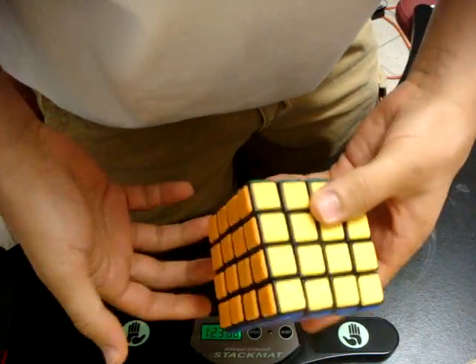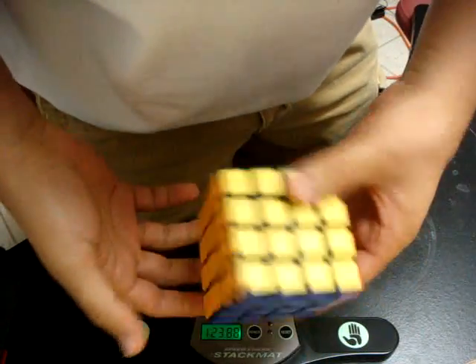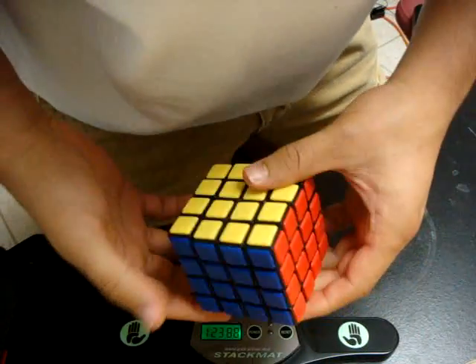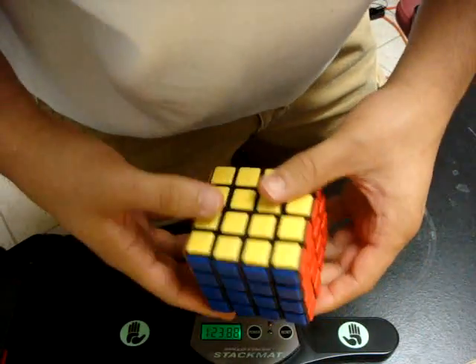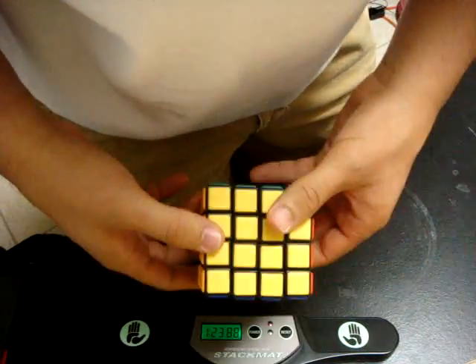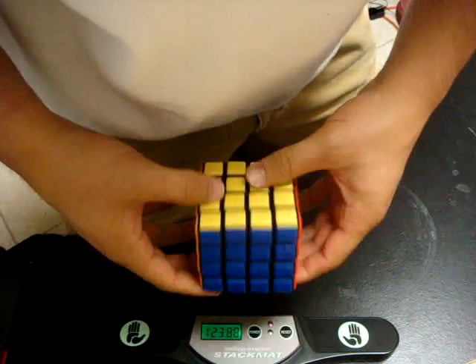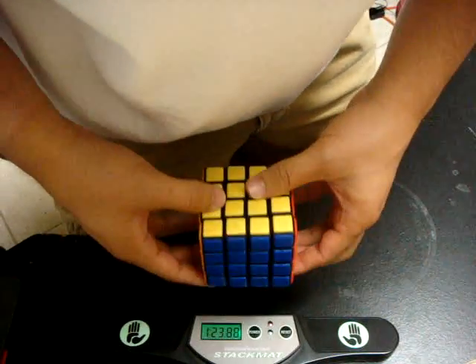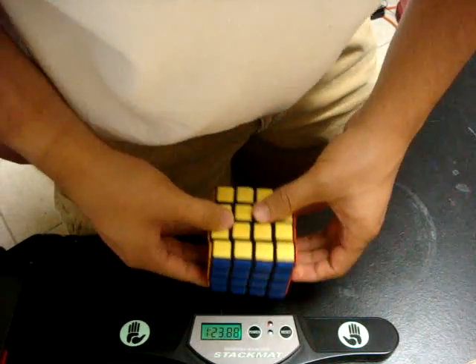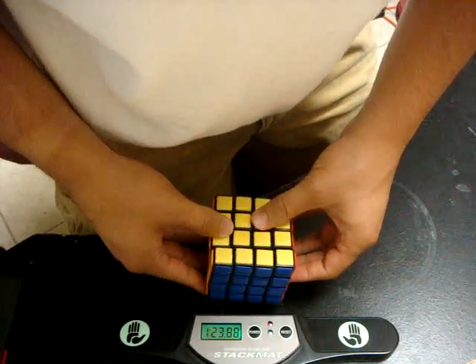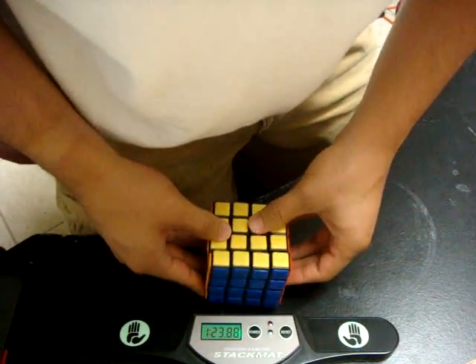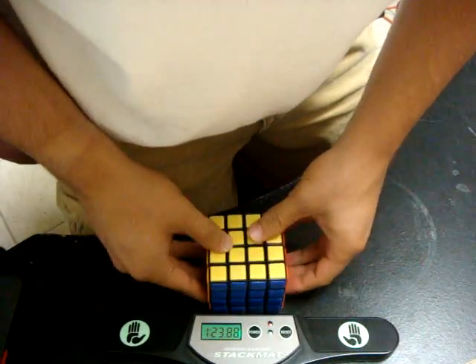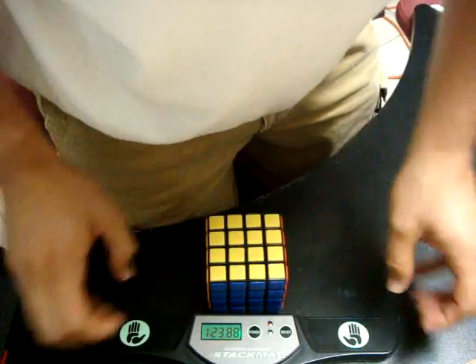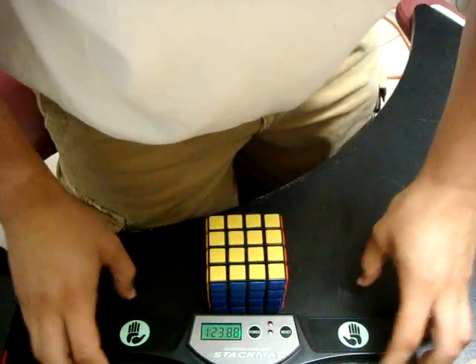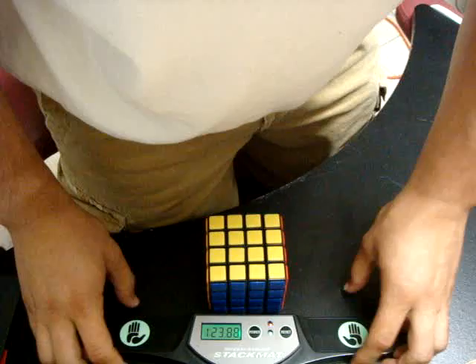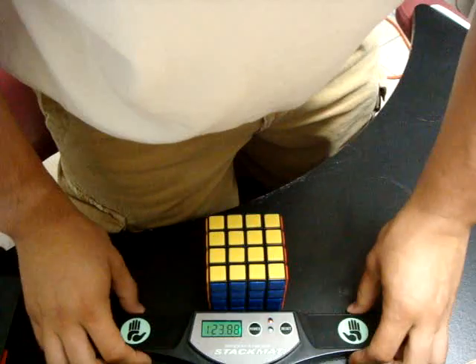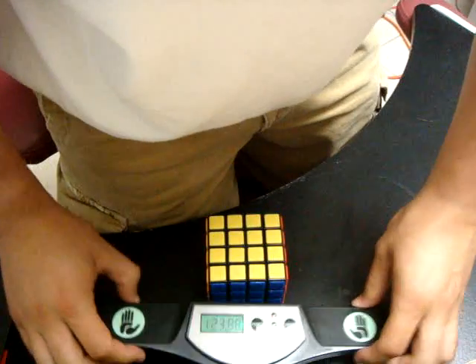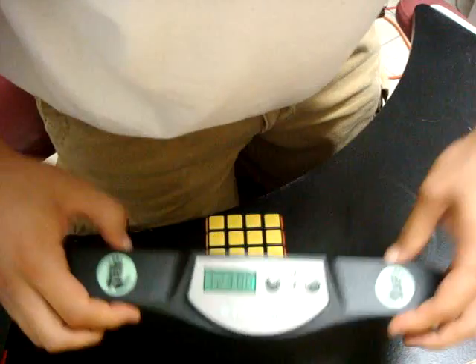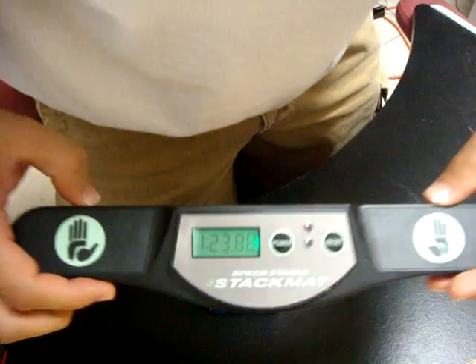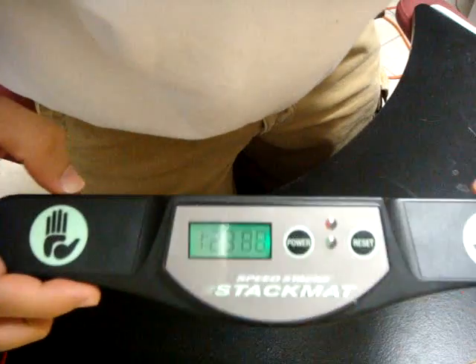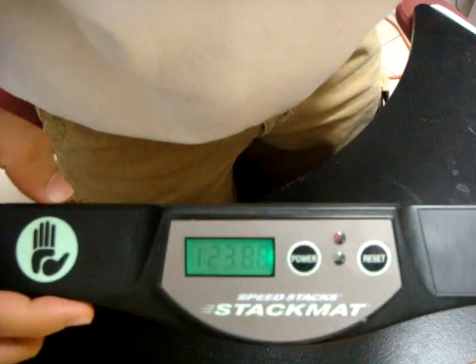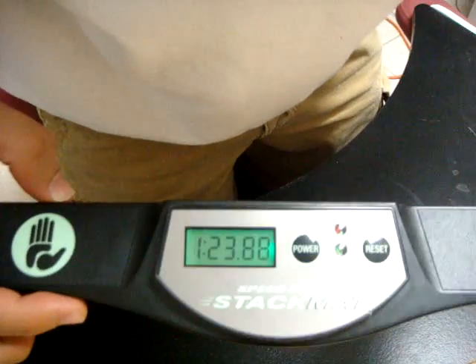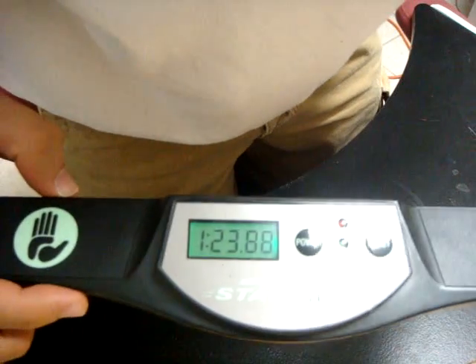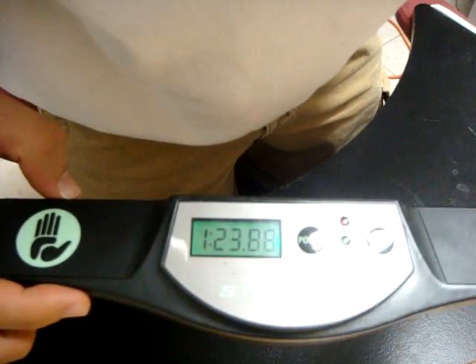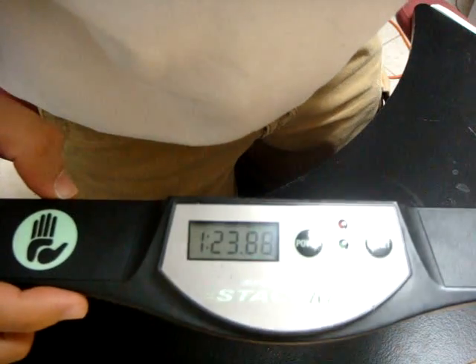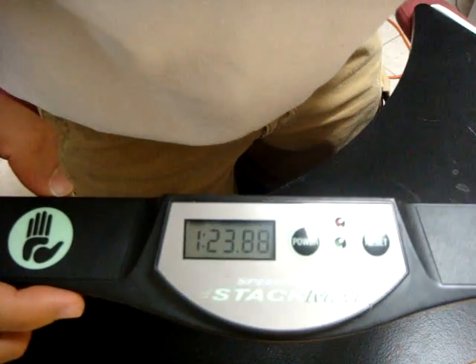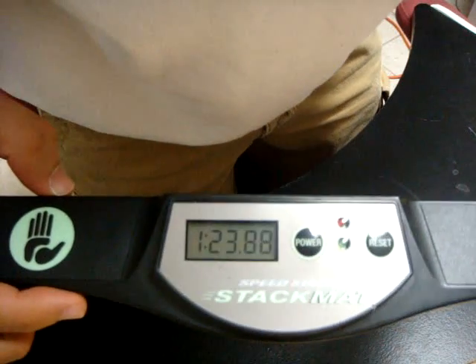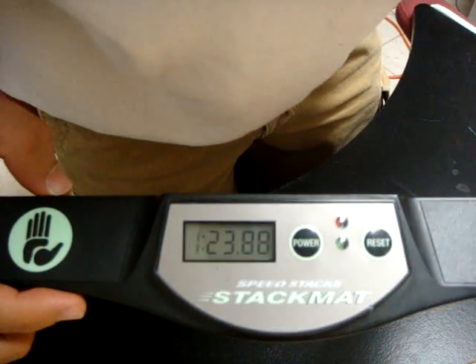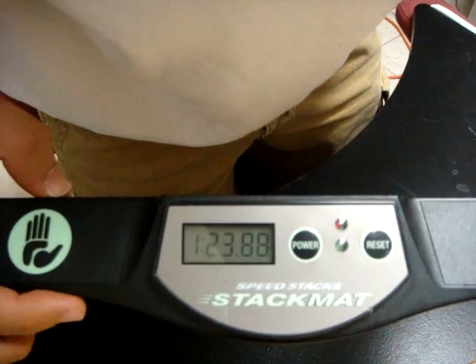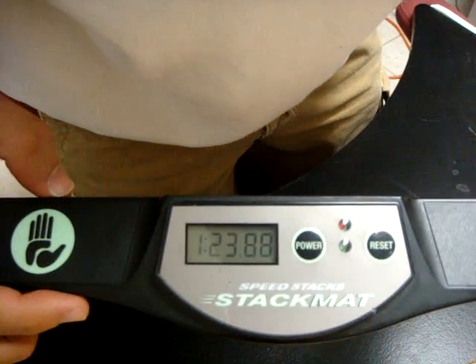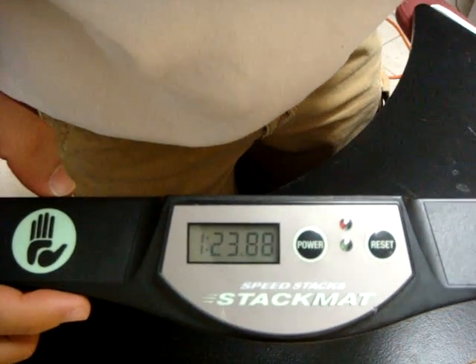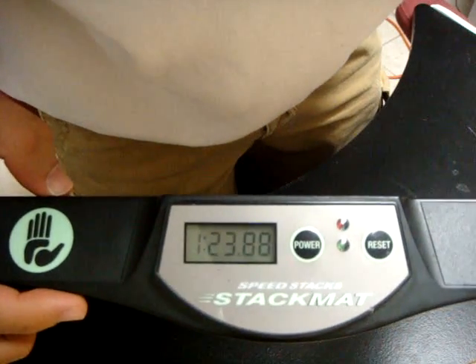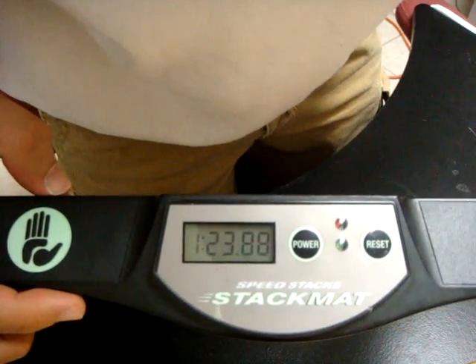Well, that's my personal best right there, actually. 123.88.